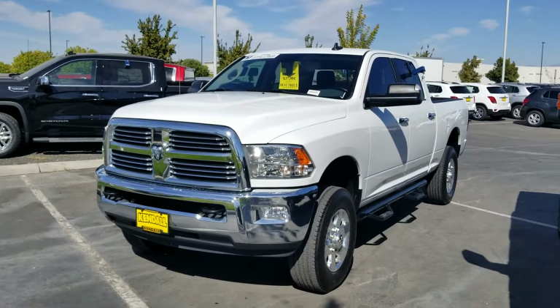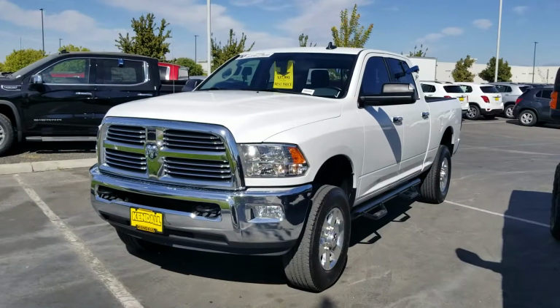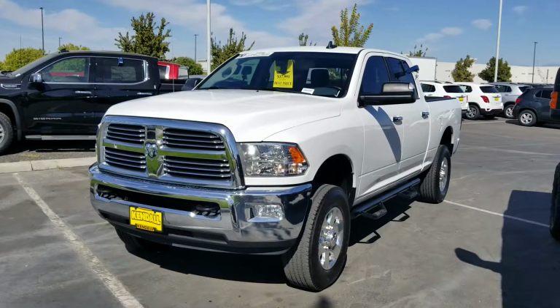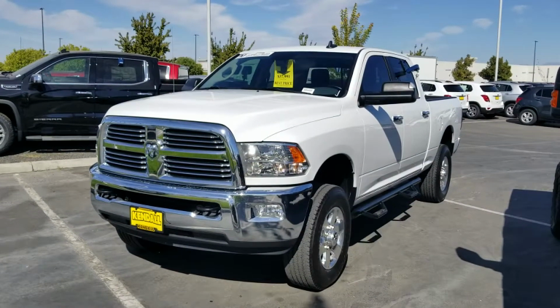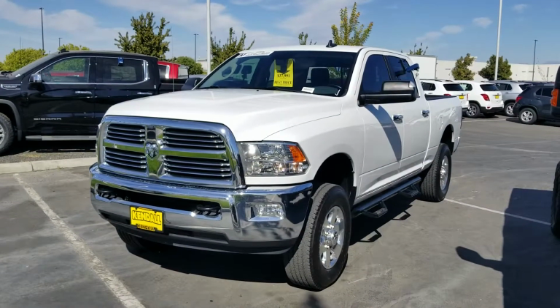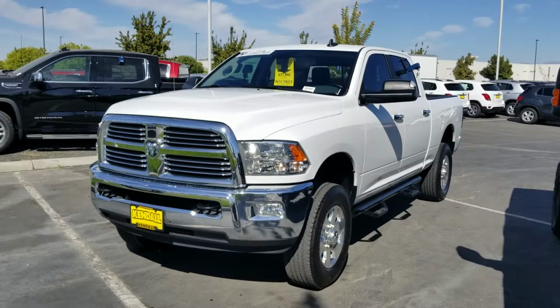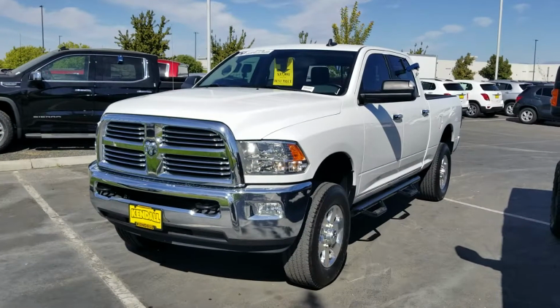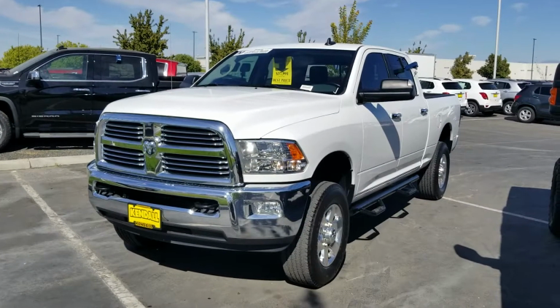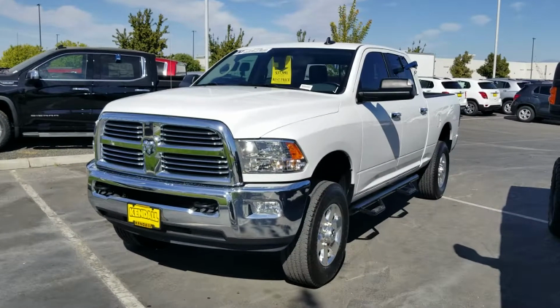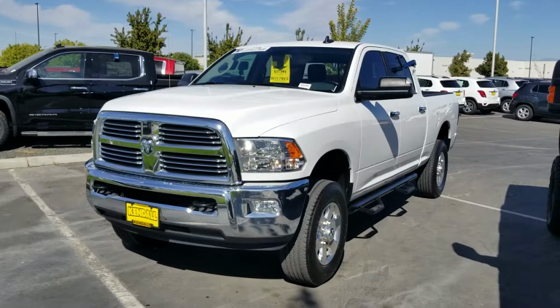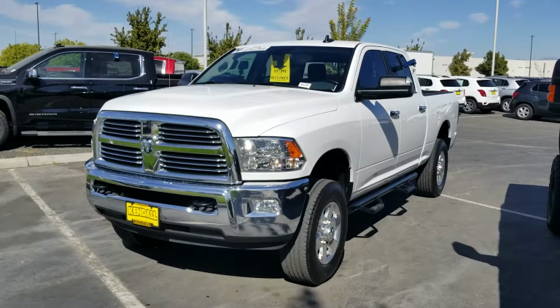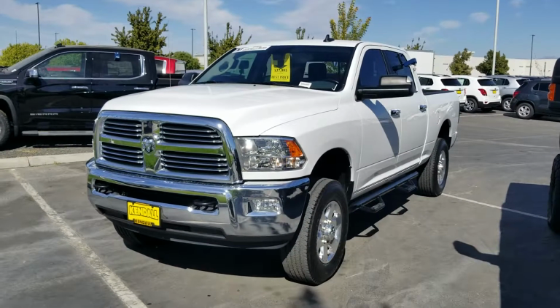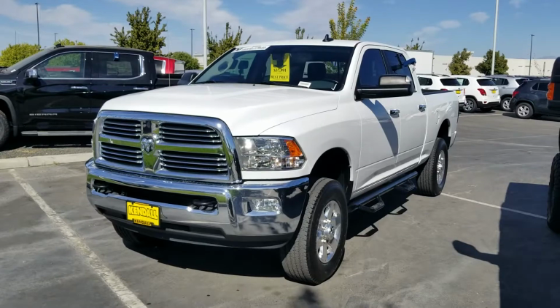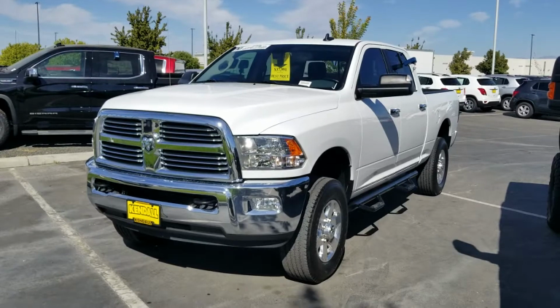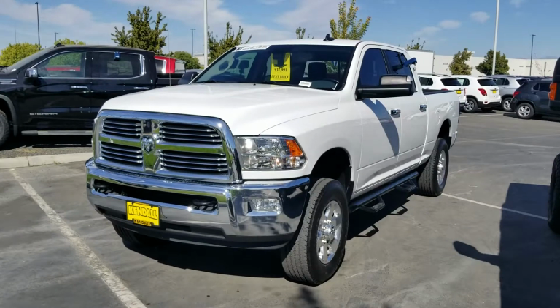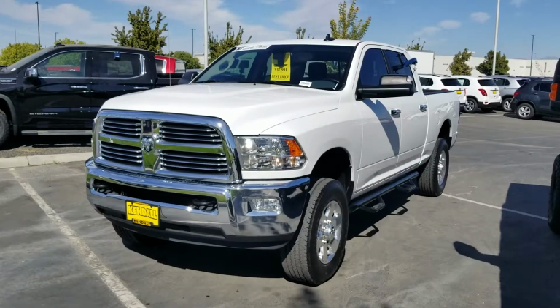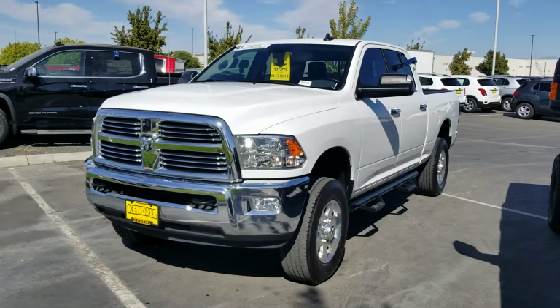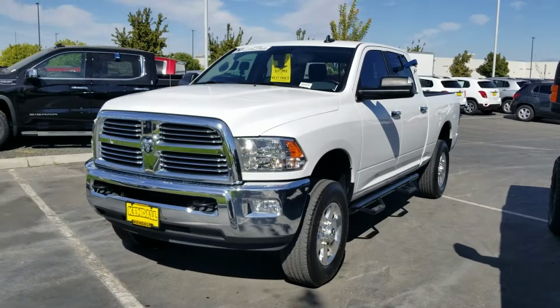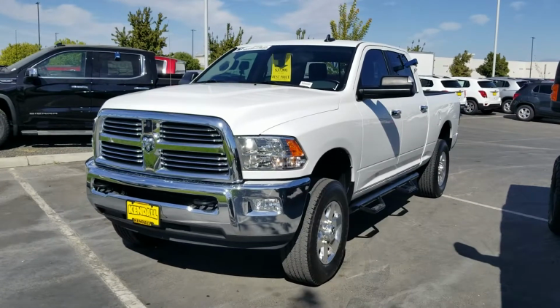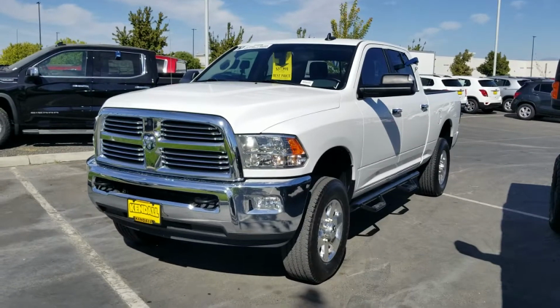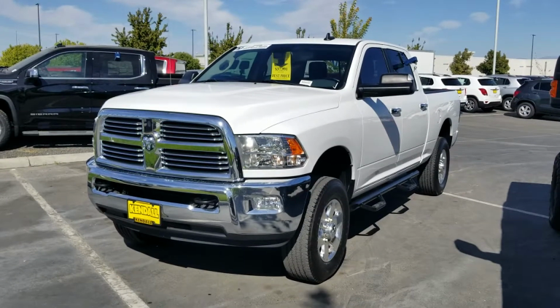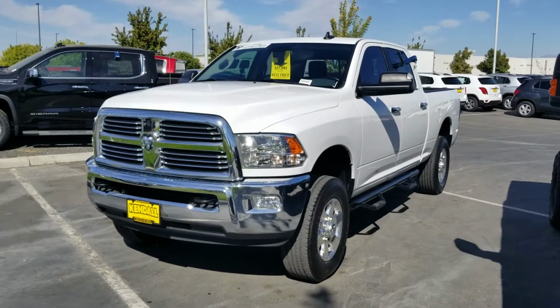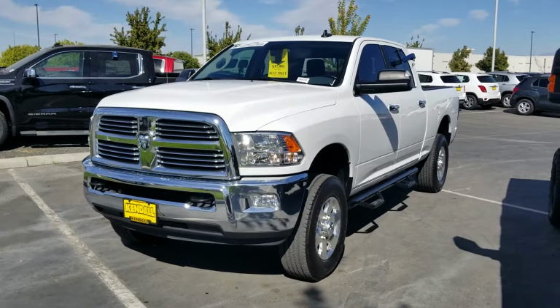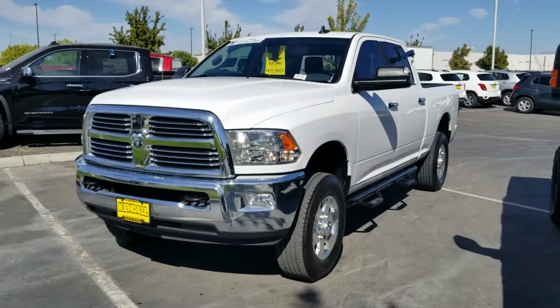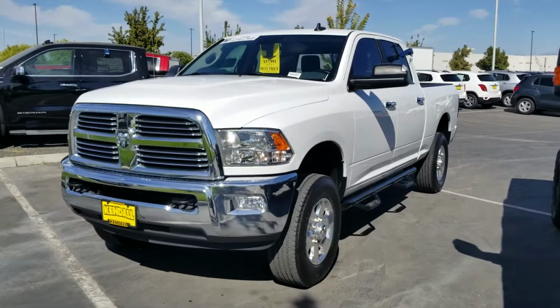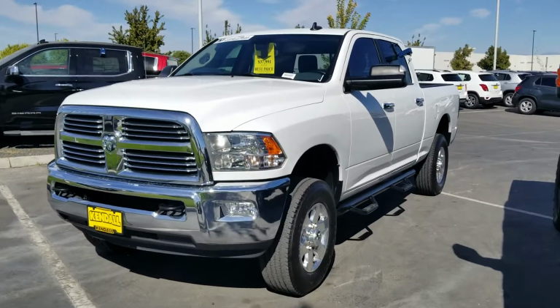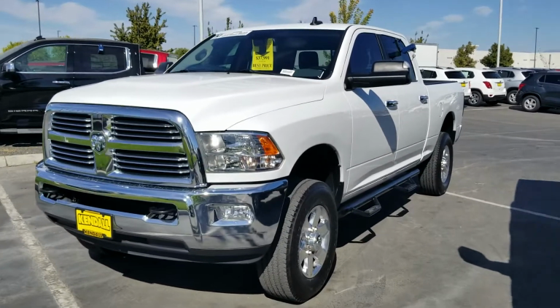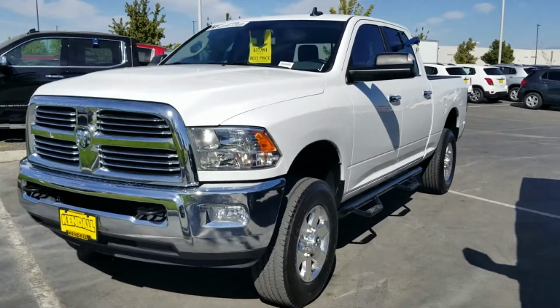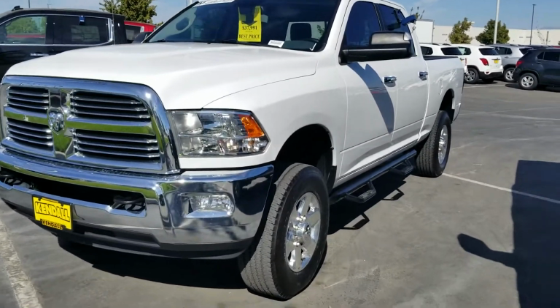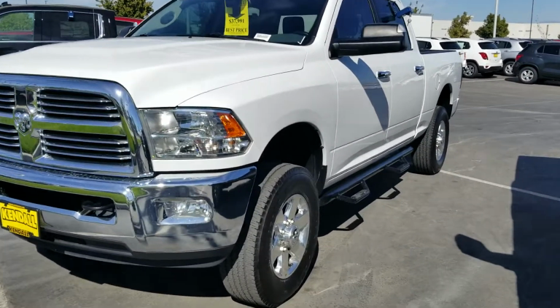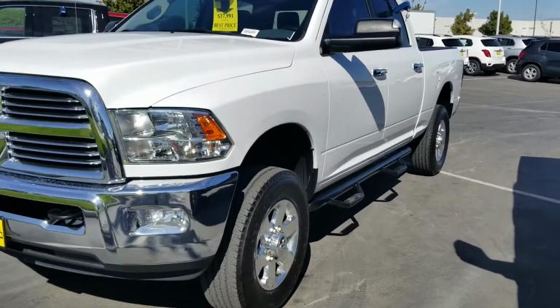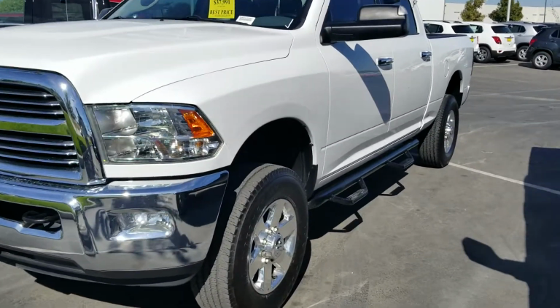It looks like we finally got one to the lot. This is 481-236A. This is that '15 Ram three-quarter ton Cummins diesel.